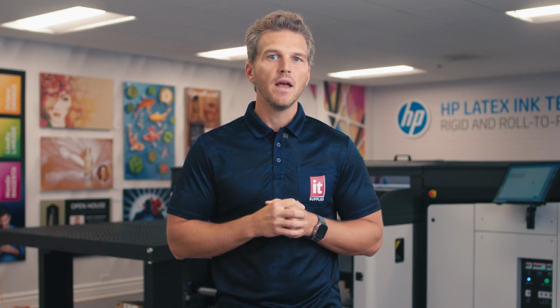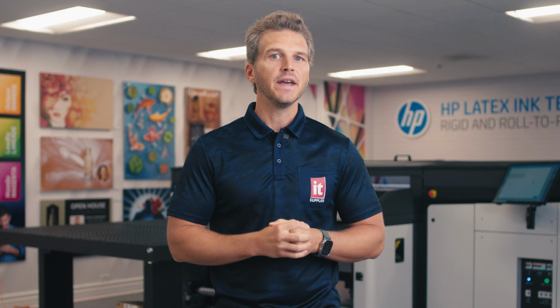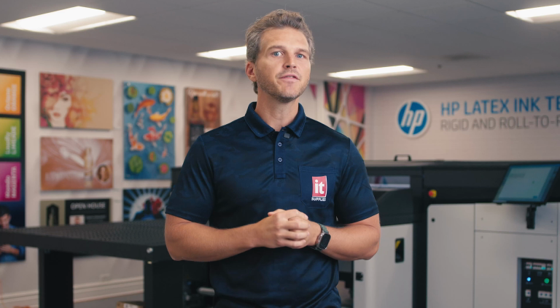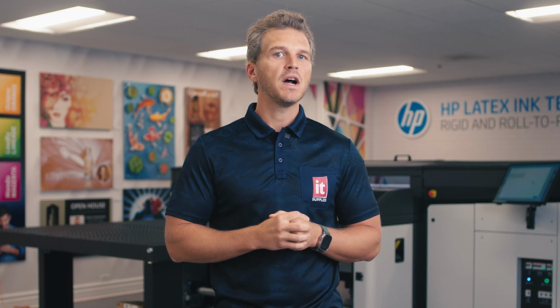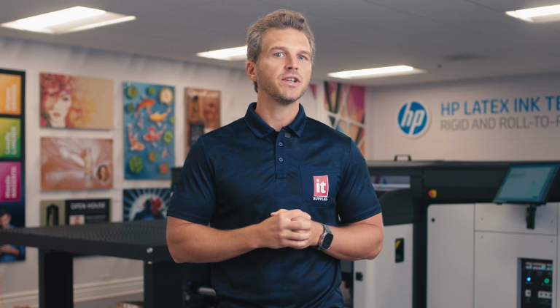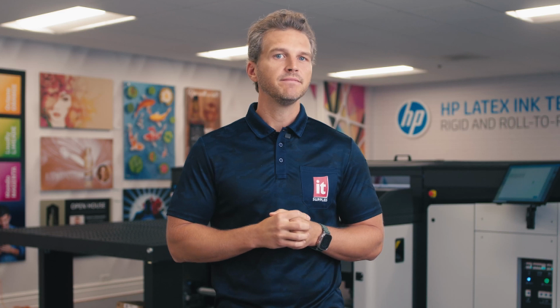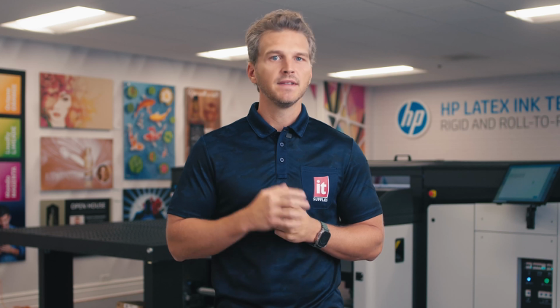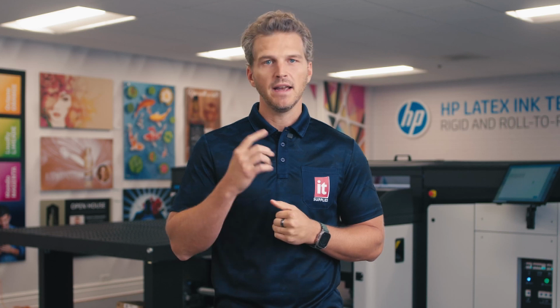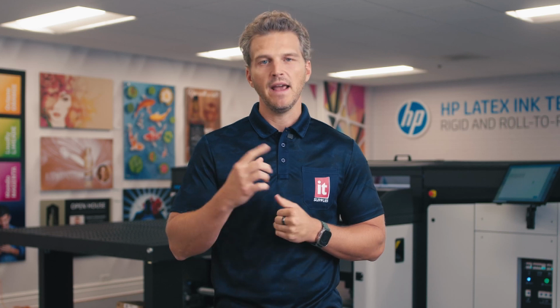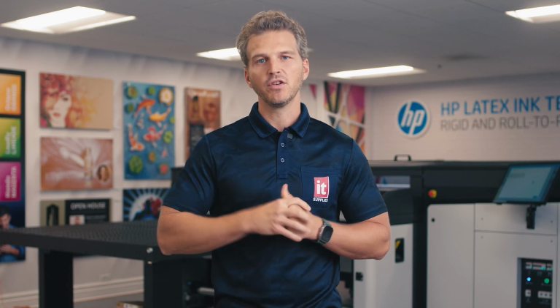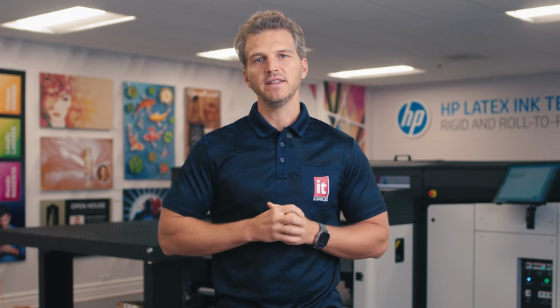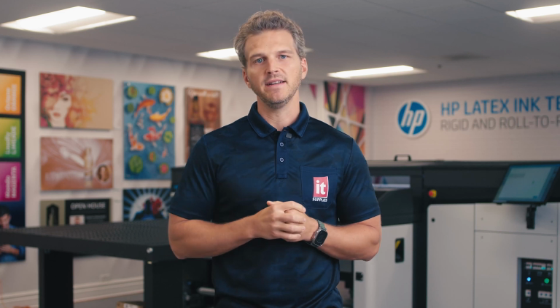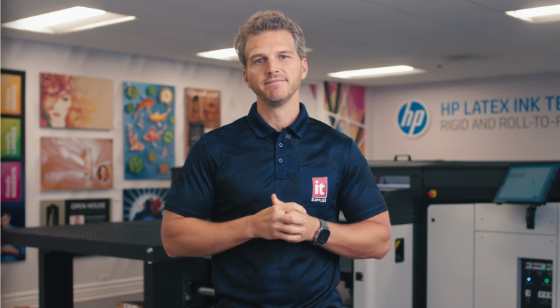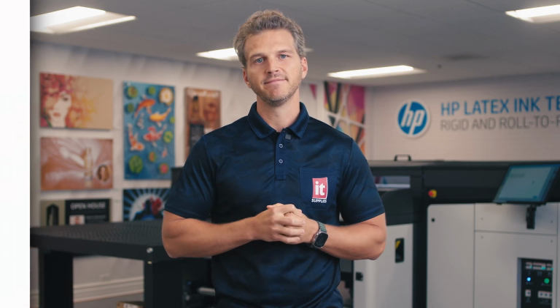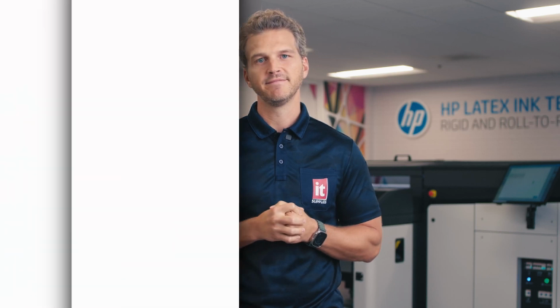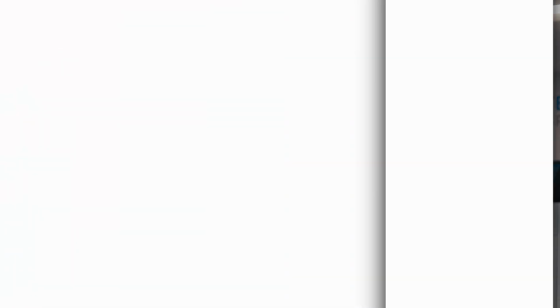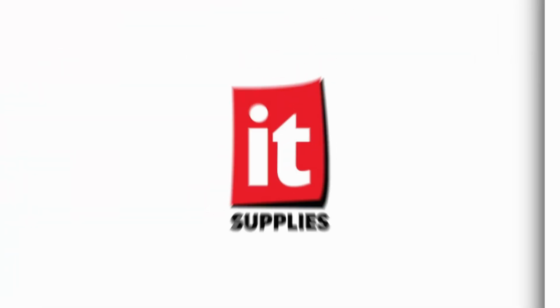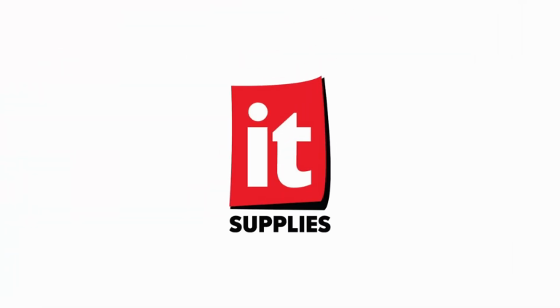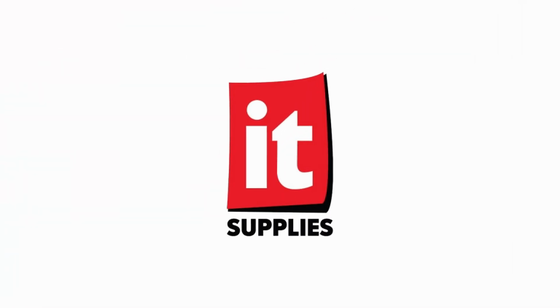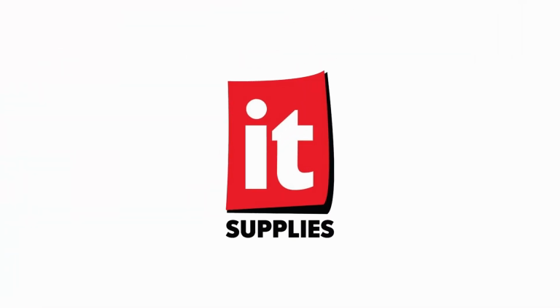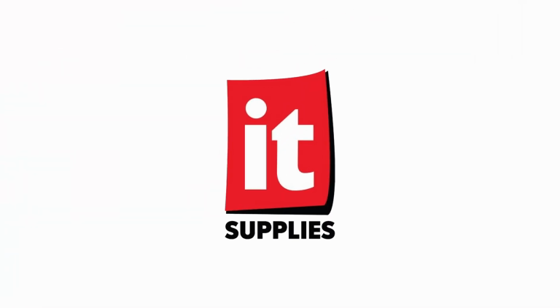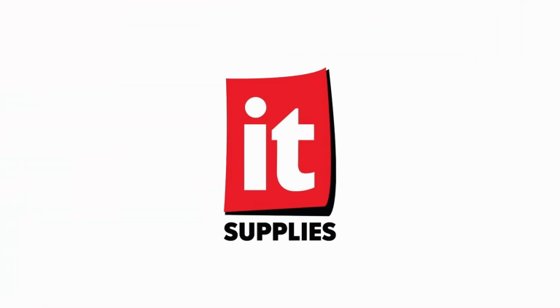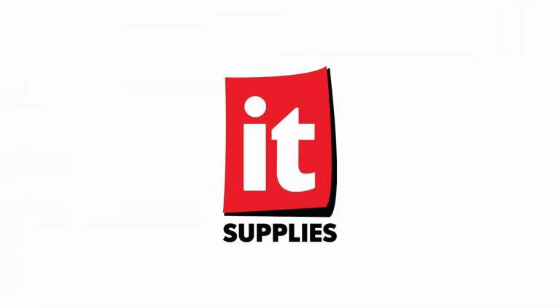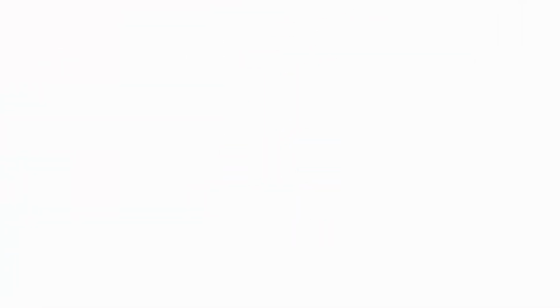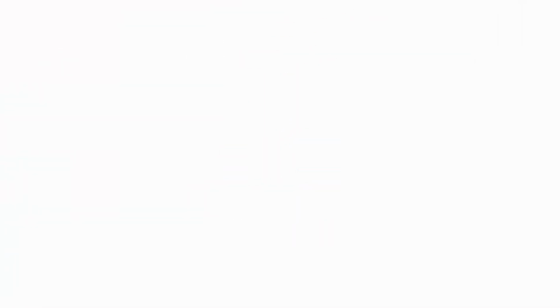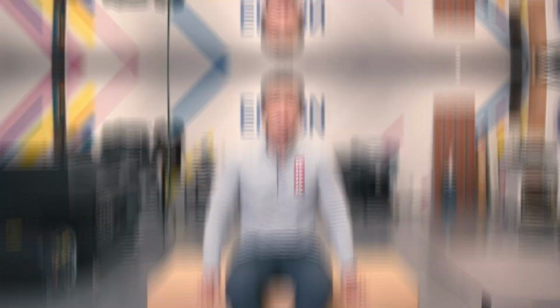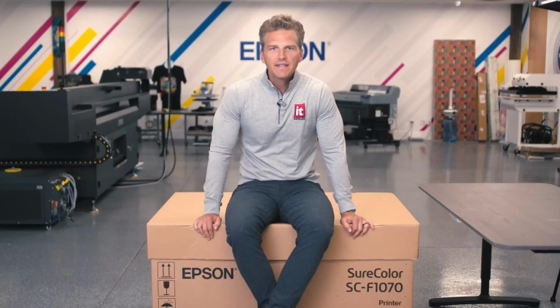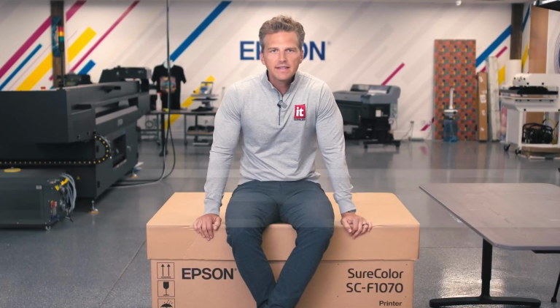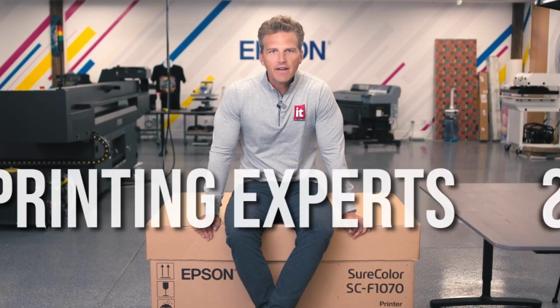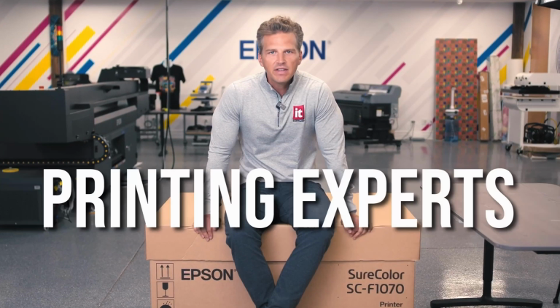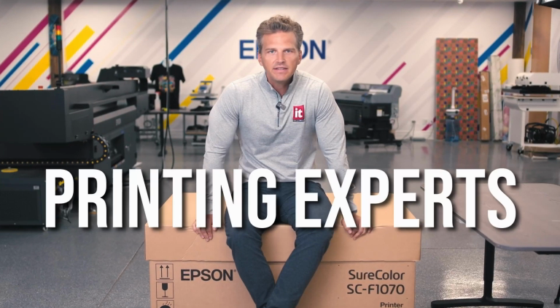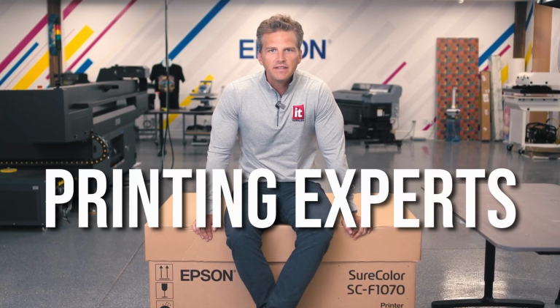Thanks for watching and have a great day. Bye!